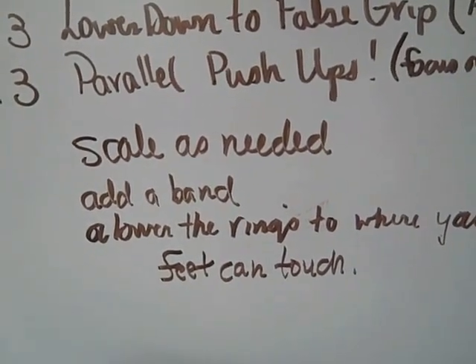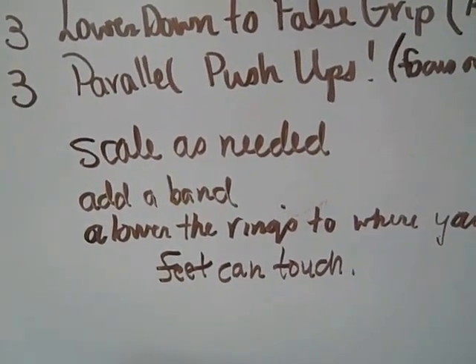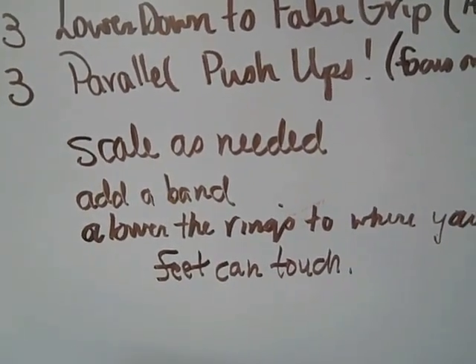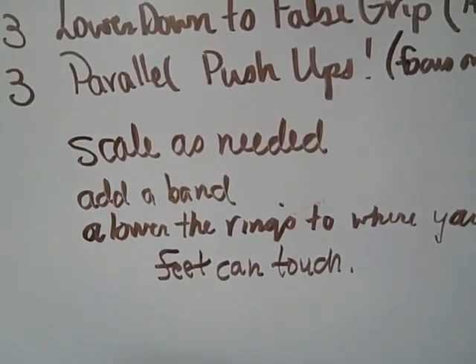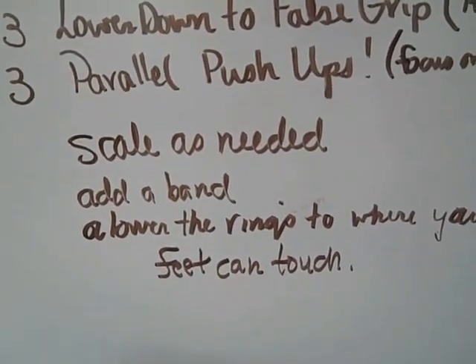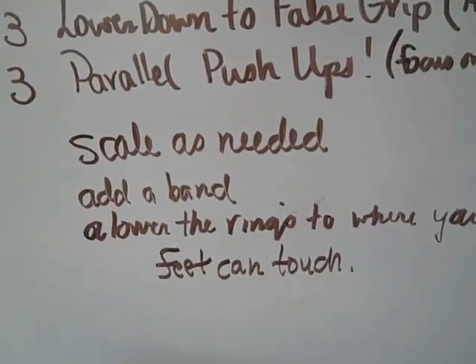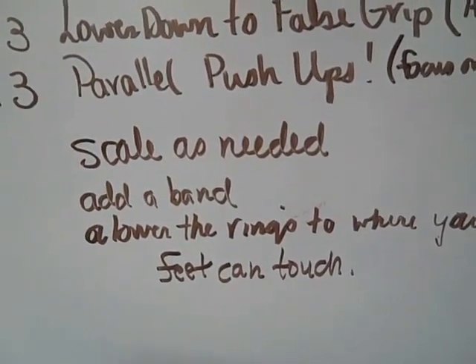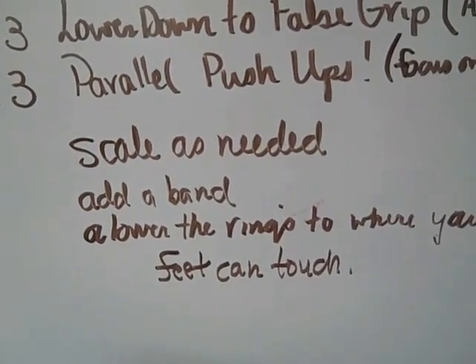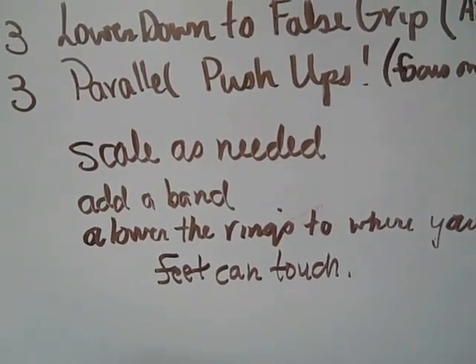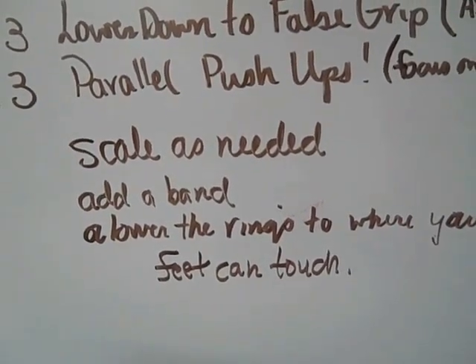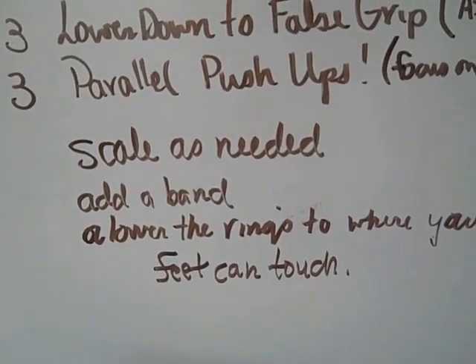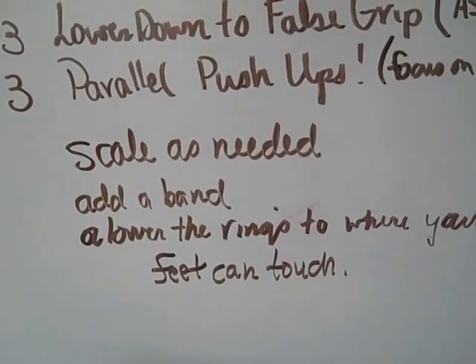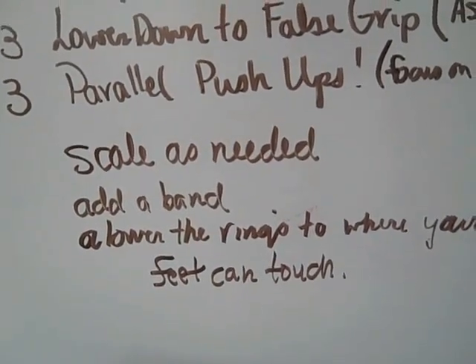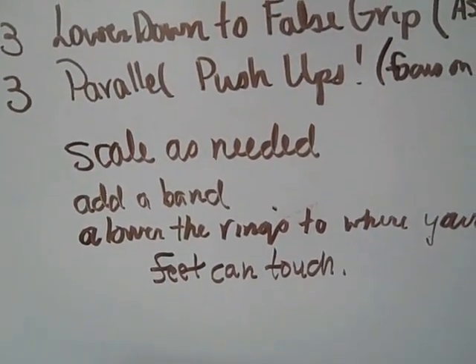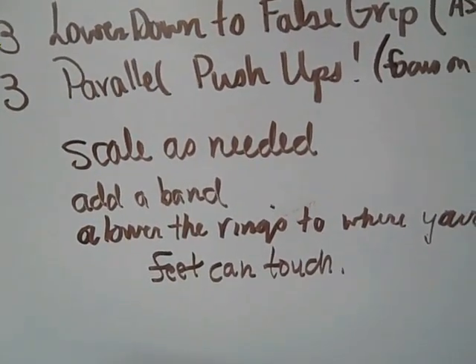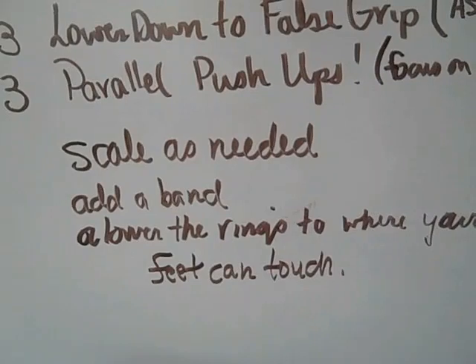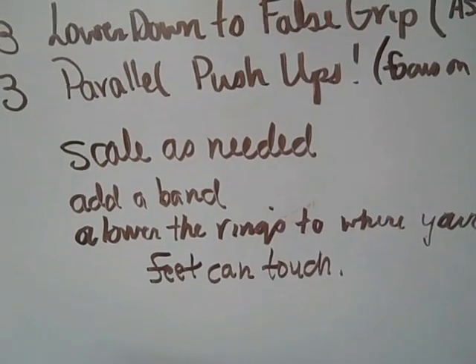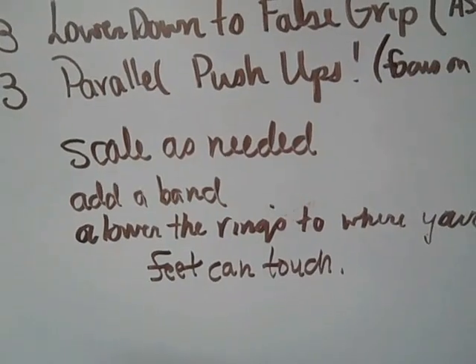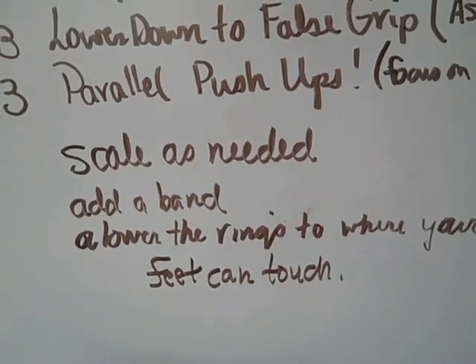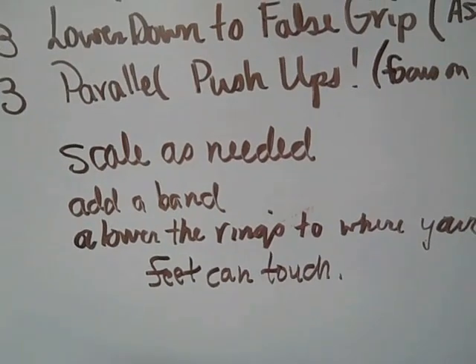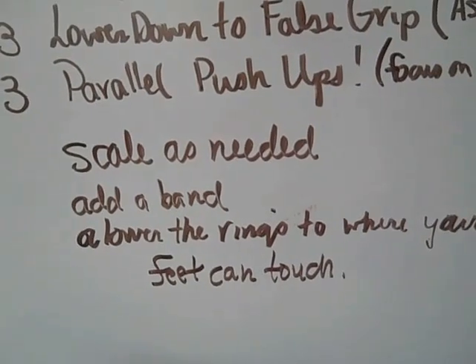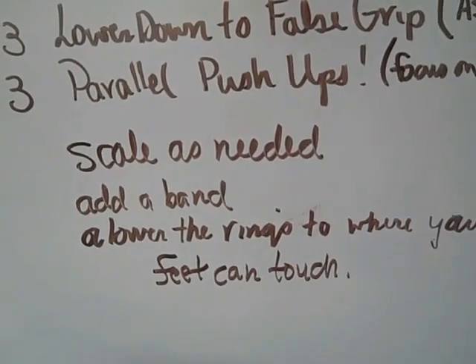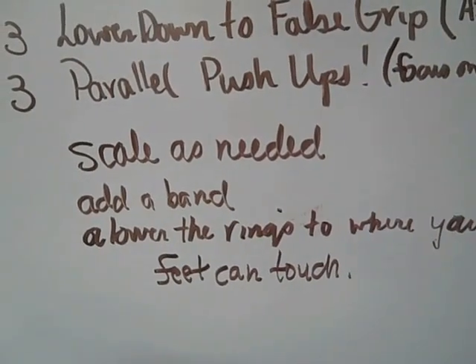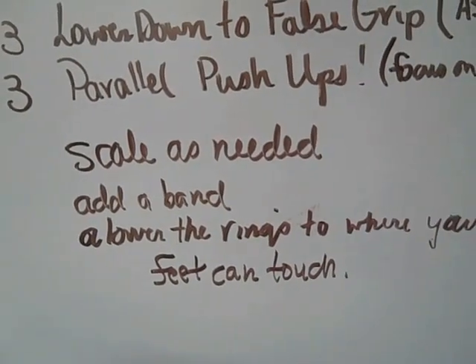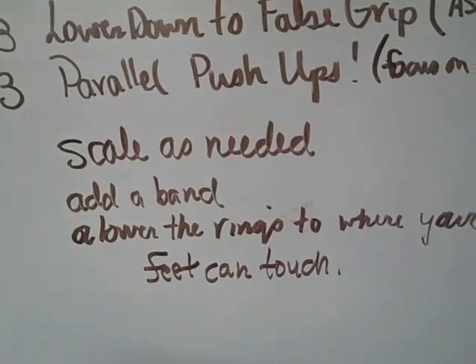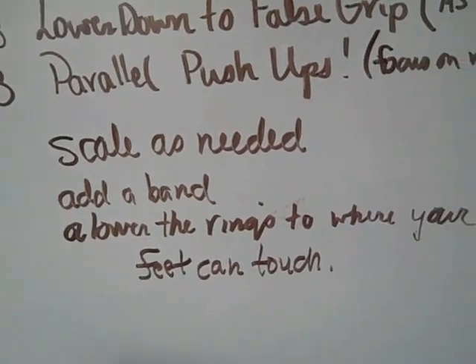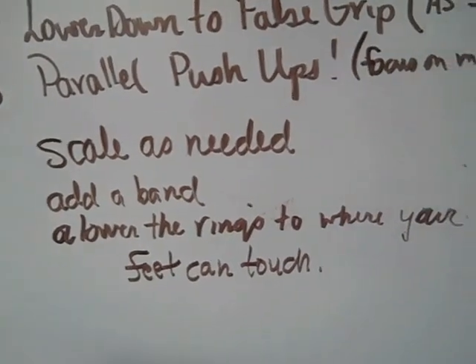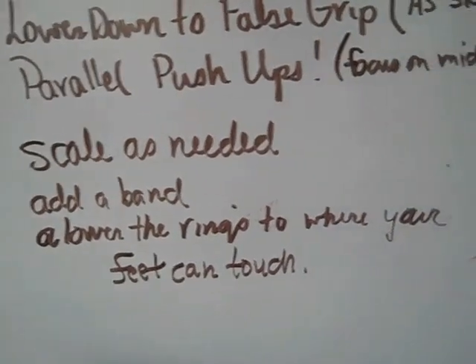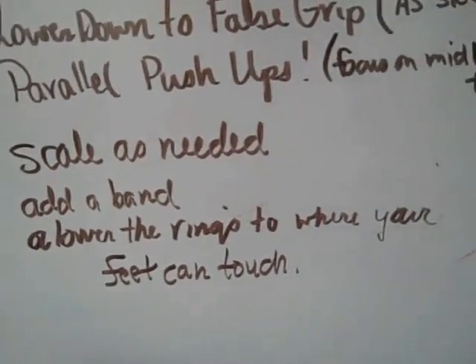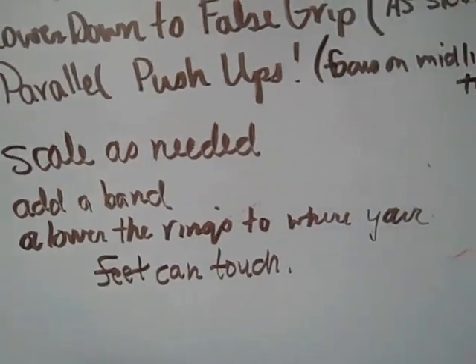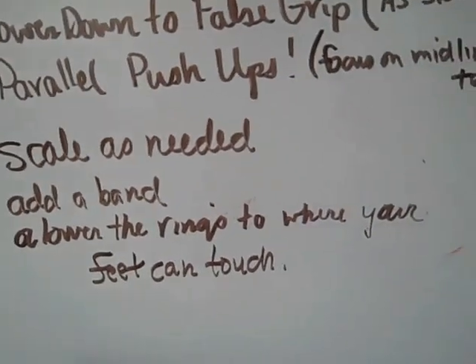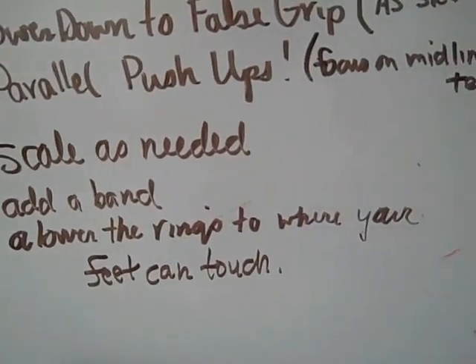I'm going to demonstrate a couple of these quickly and show you the range of motion and what we're looking for today.